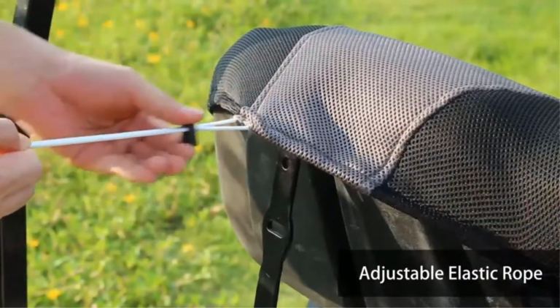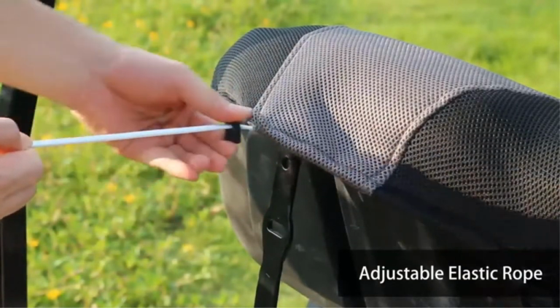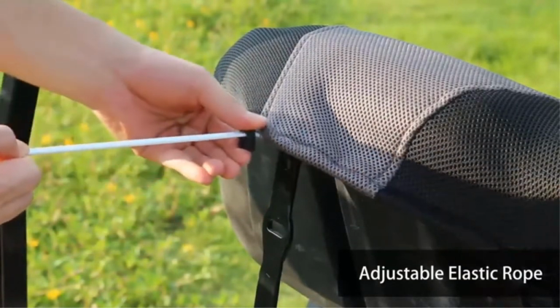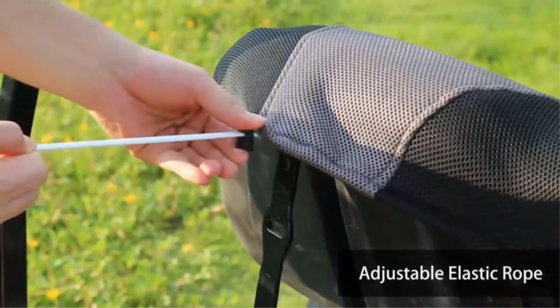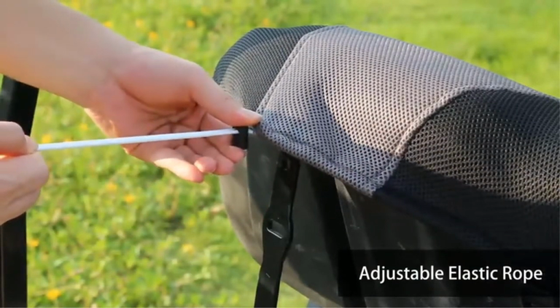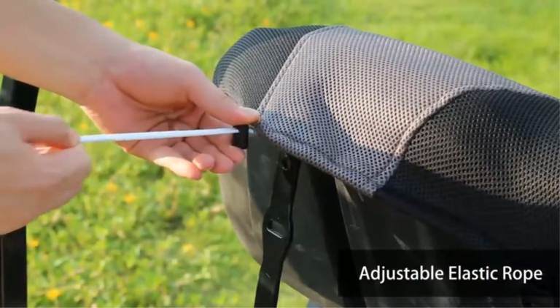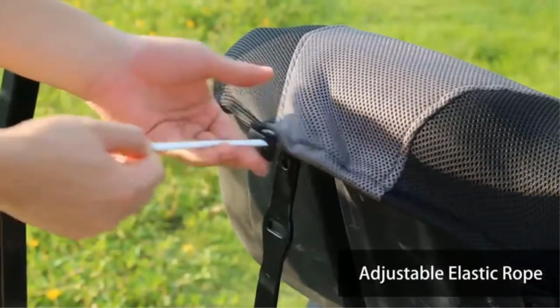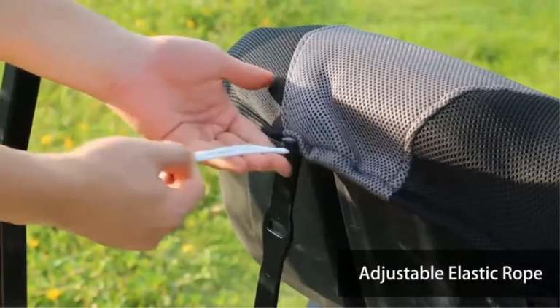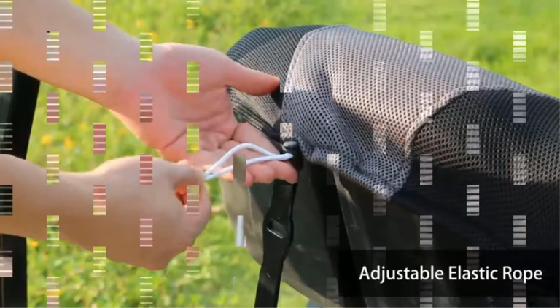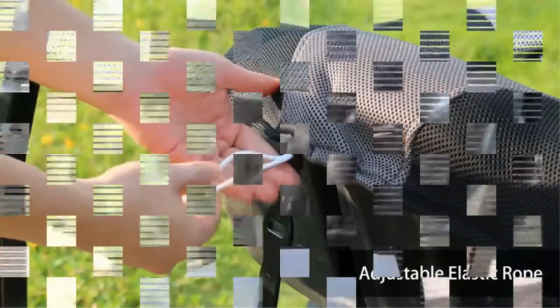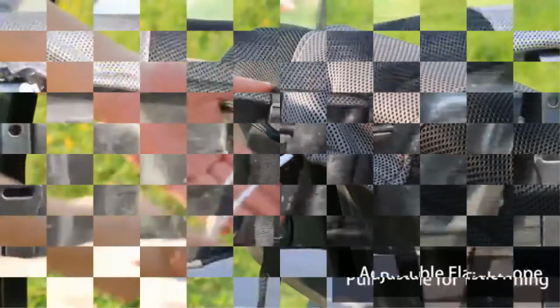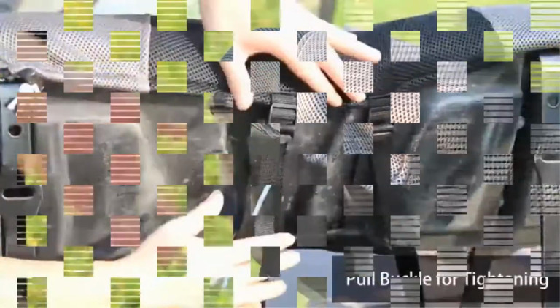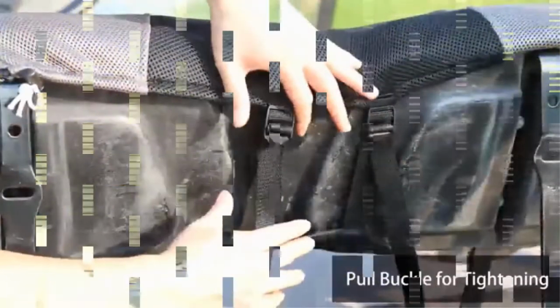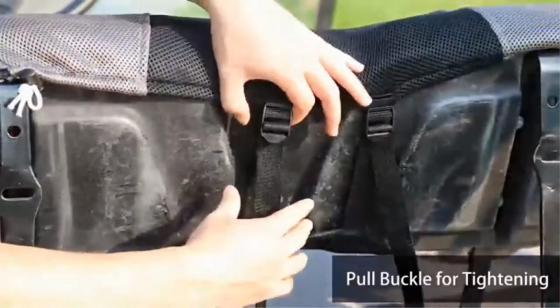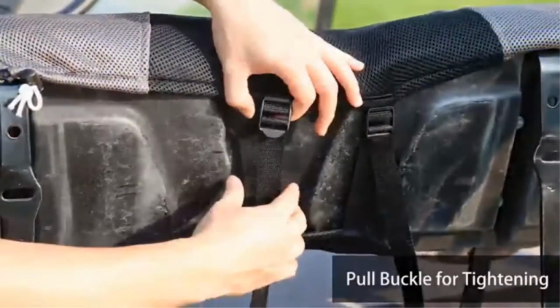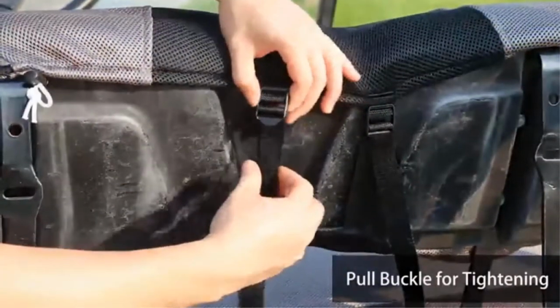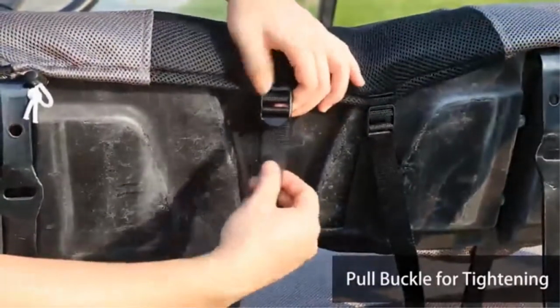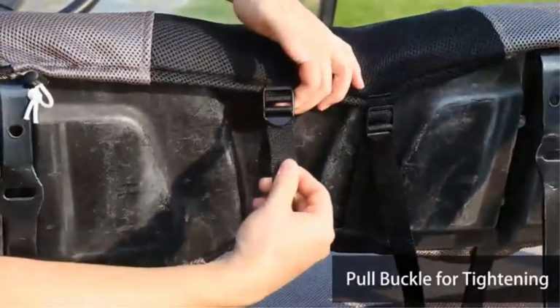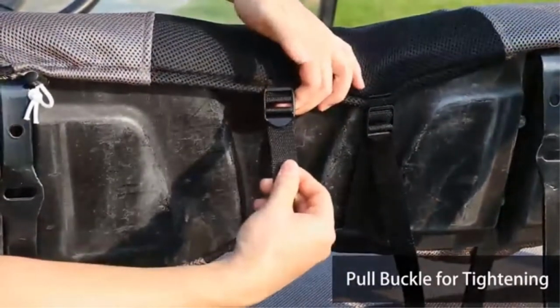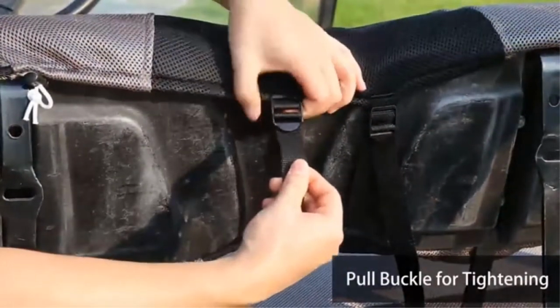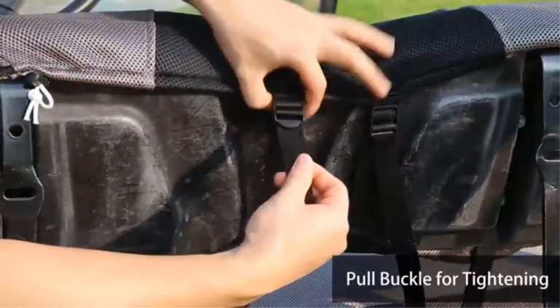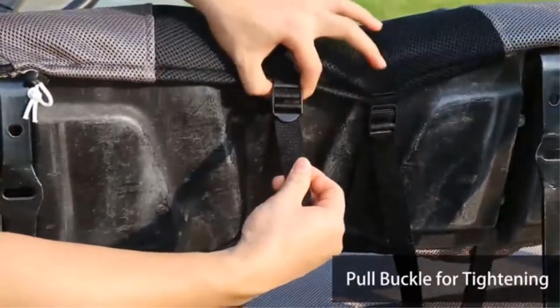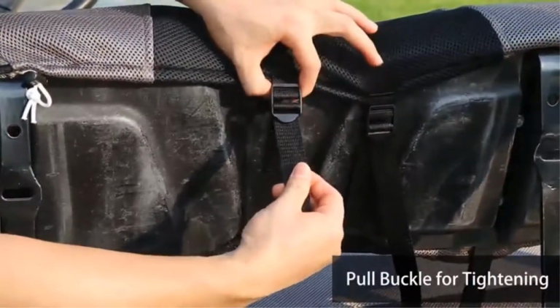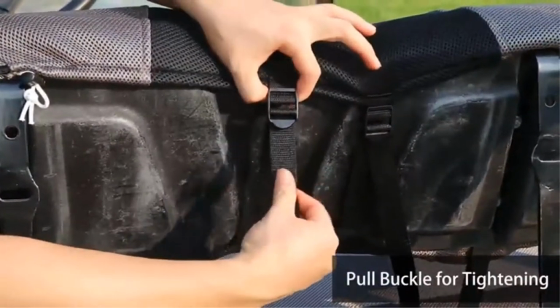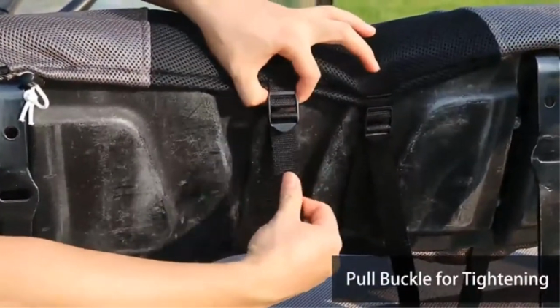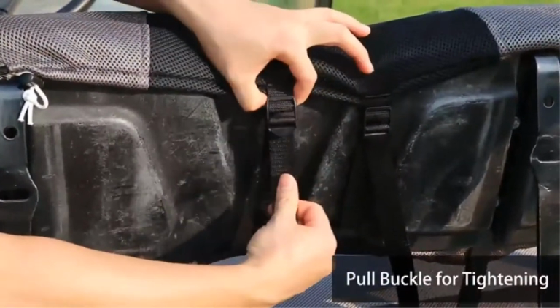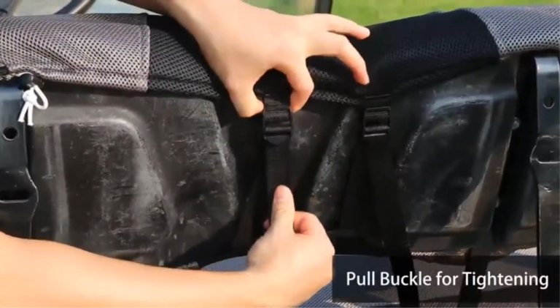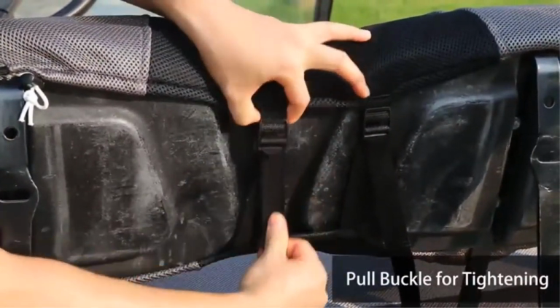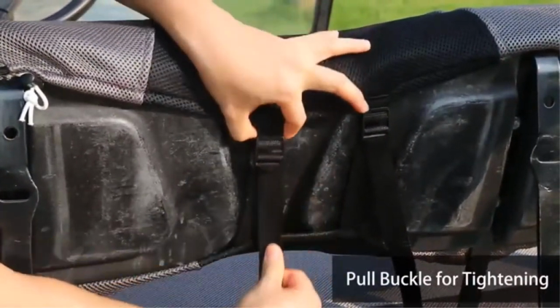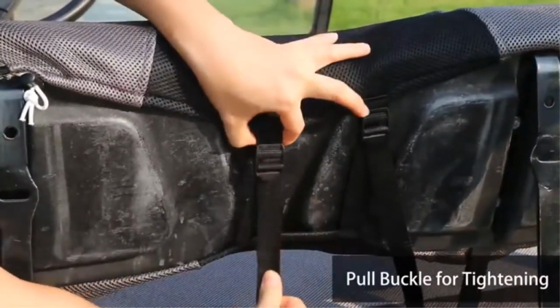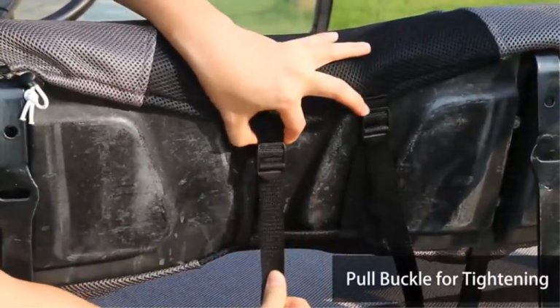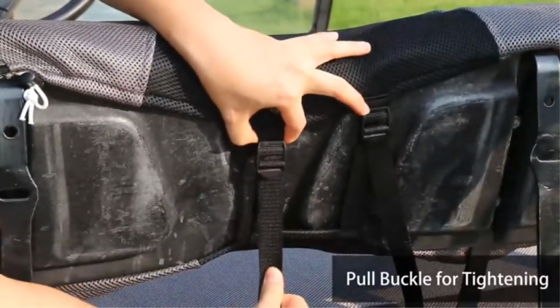When it is time to clean, simply throw it in the washer and air dry. It folds easily for packing and is lightweight.